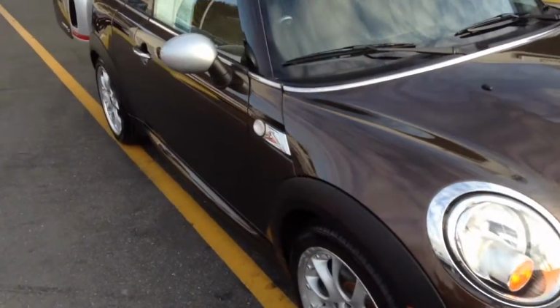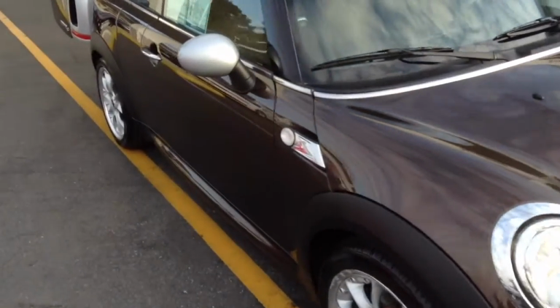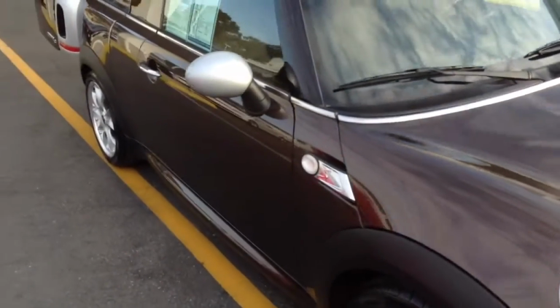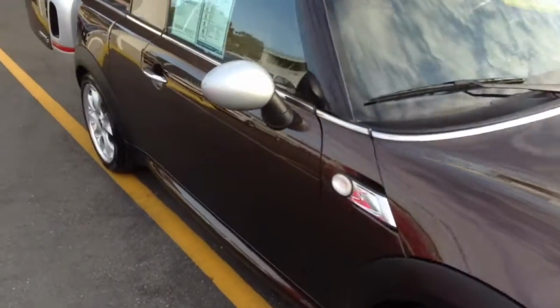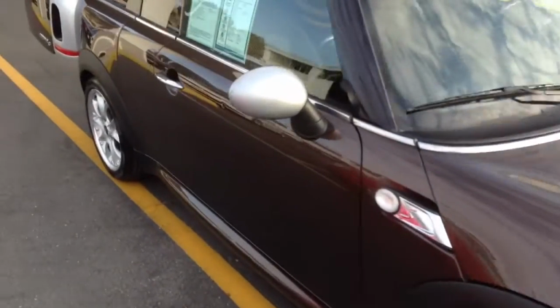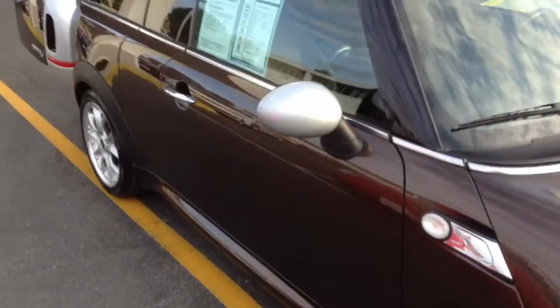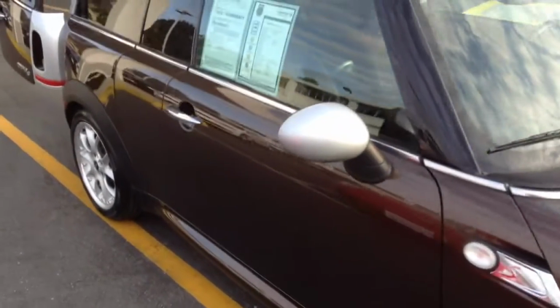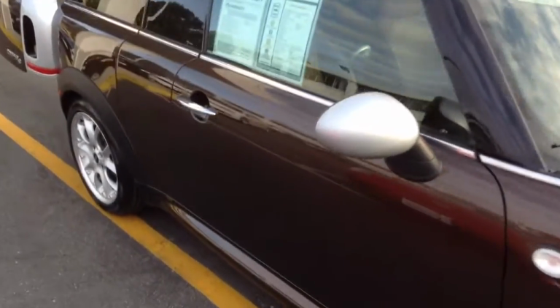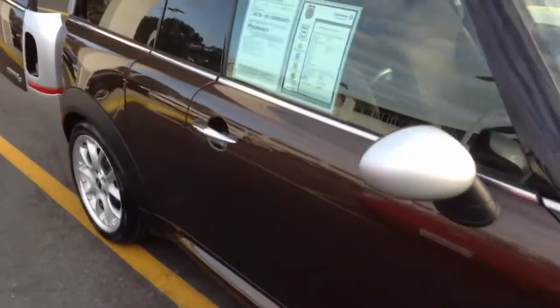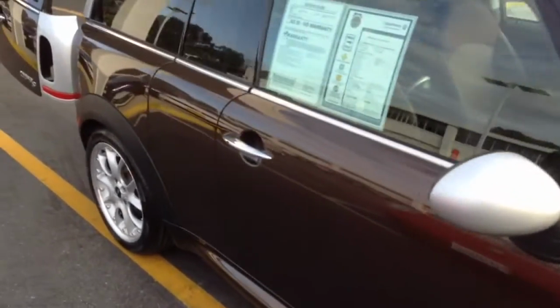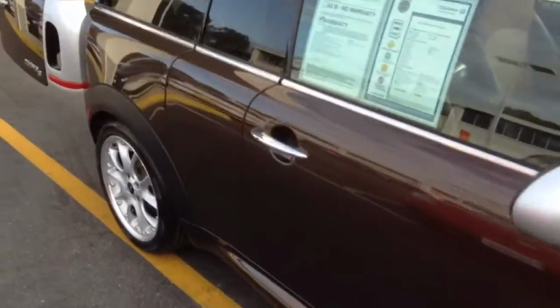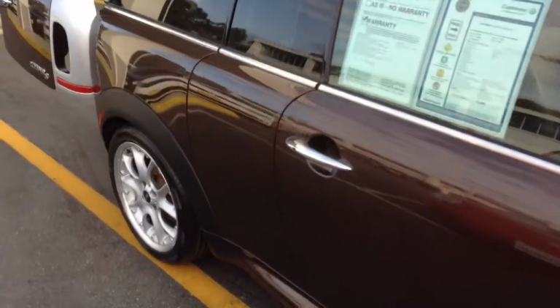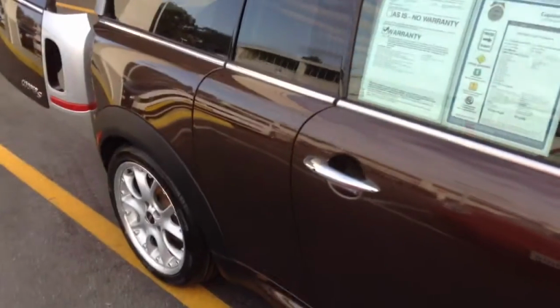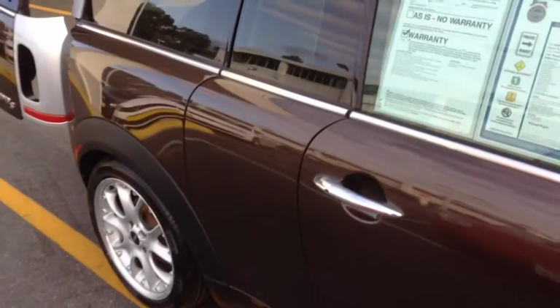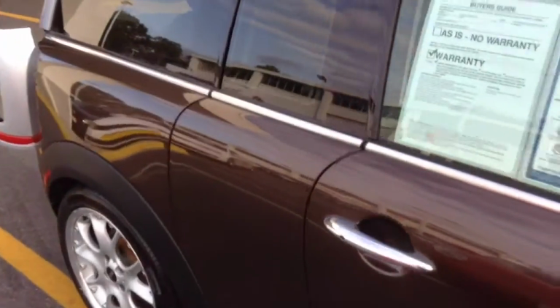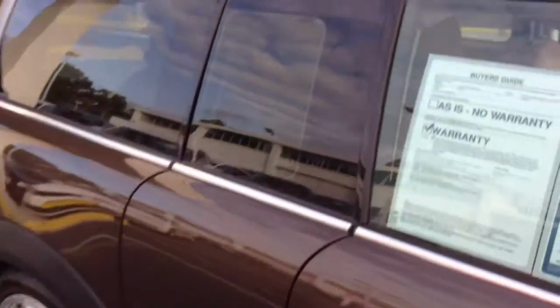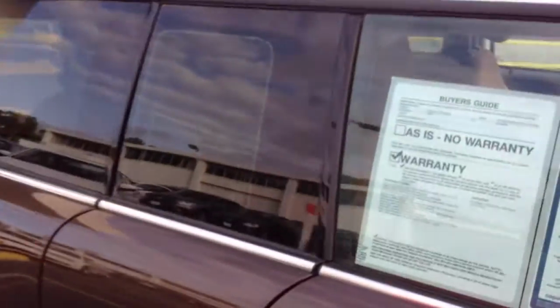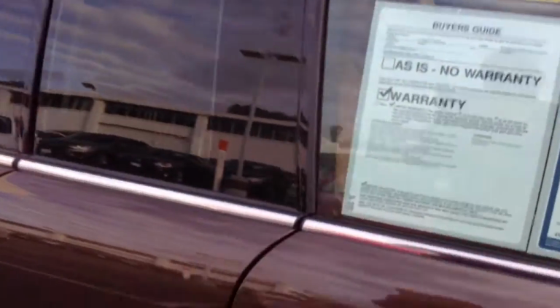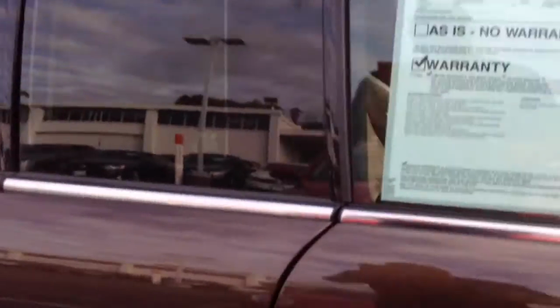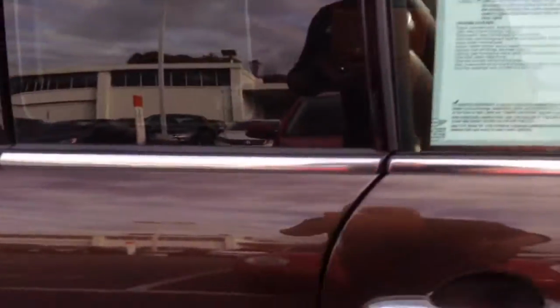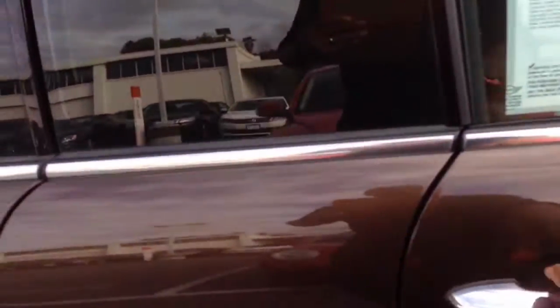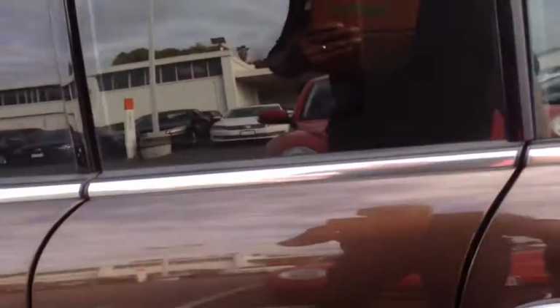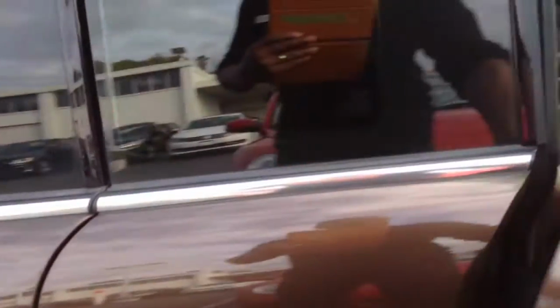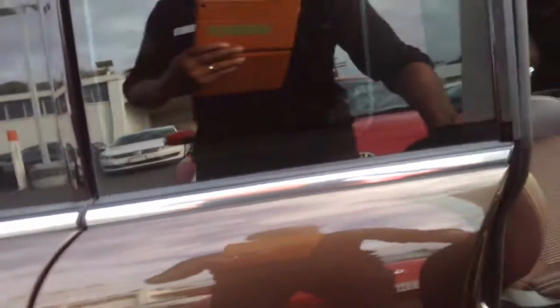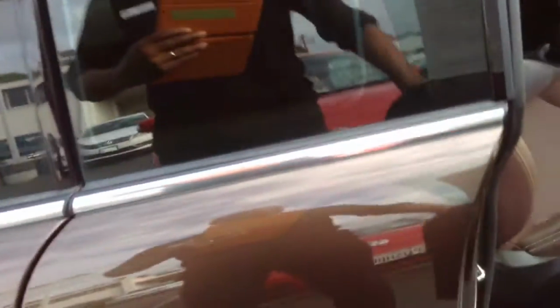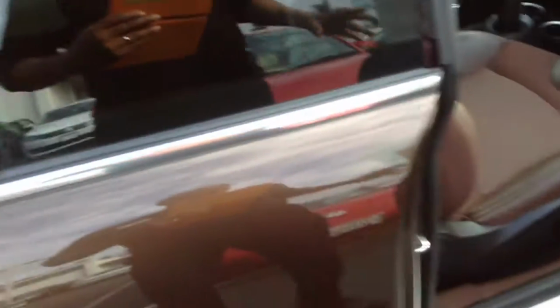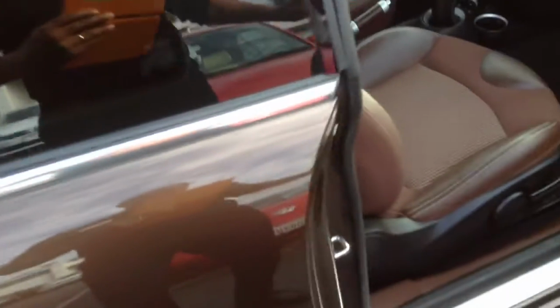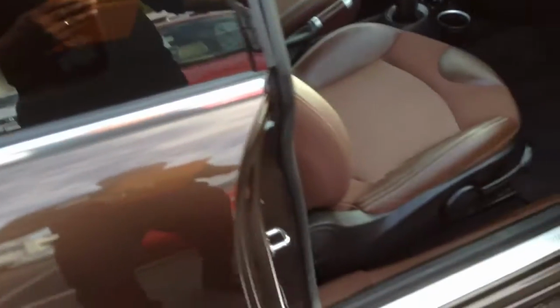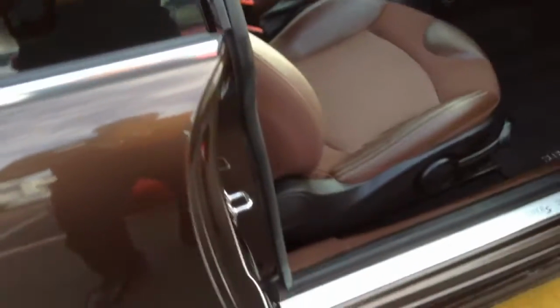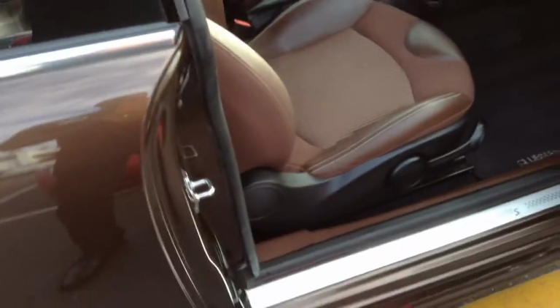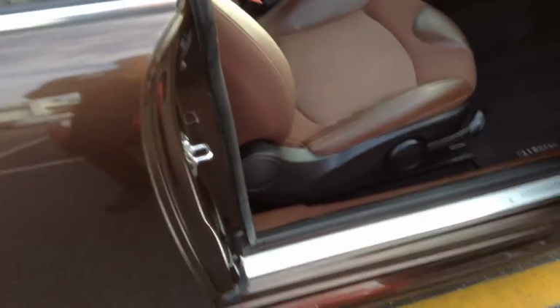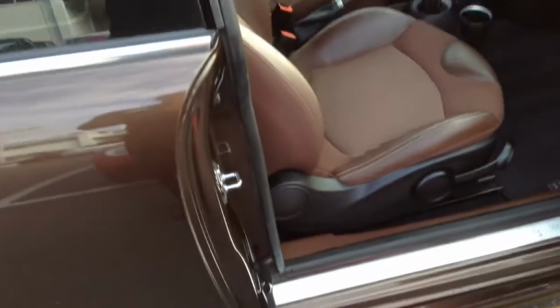It's a manual transmission. I'll show you the interior — it's a Clubman, and the interior looks great.